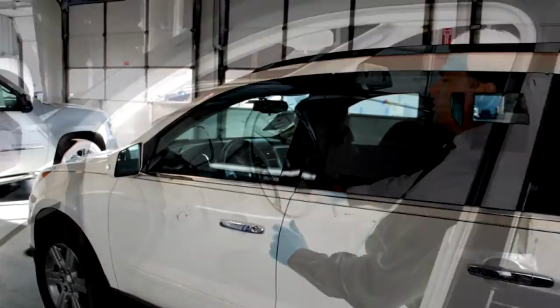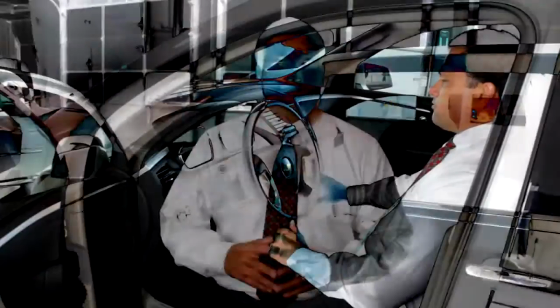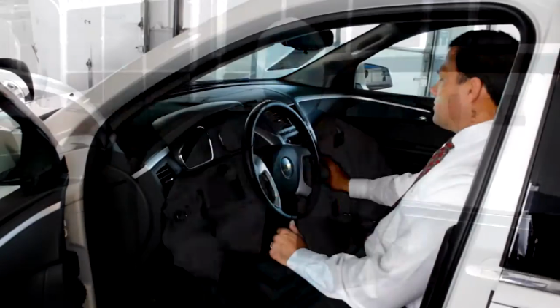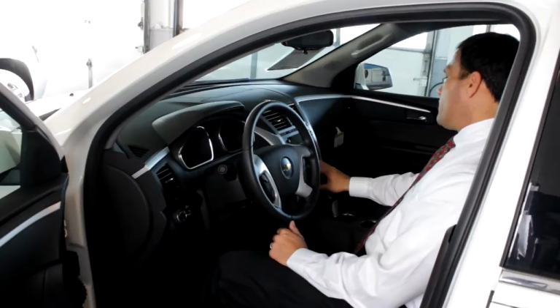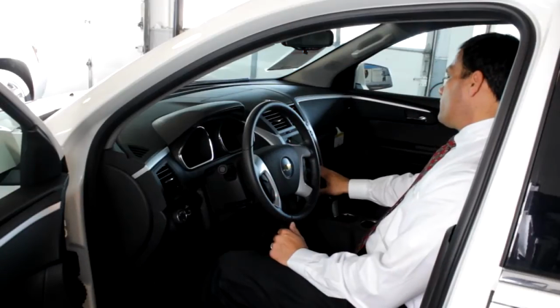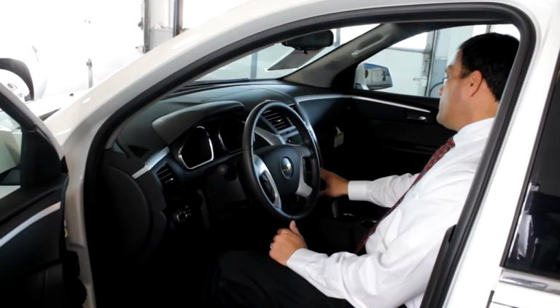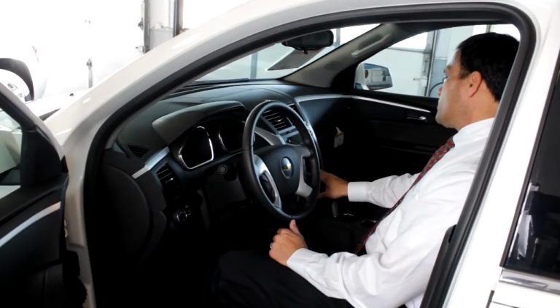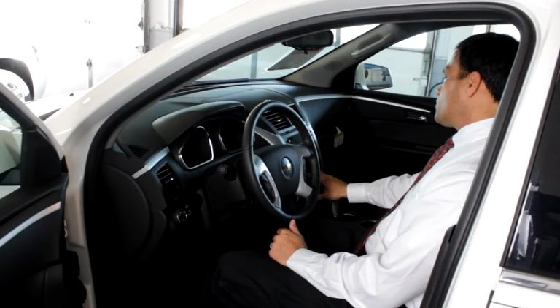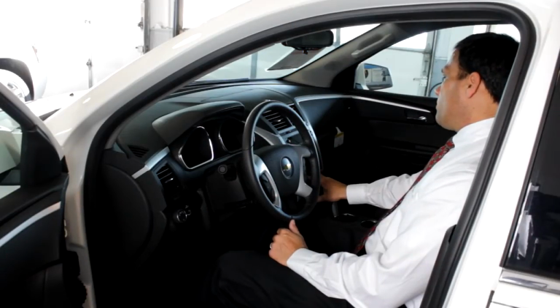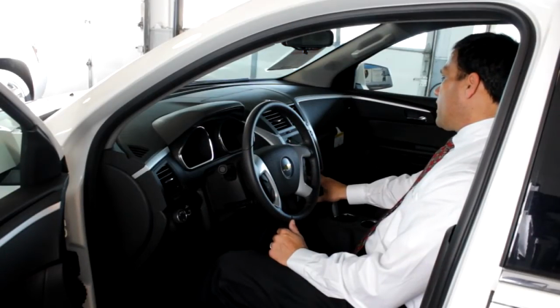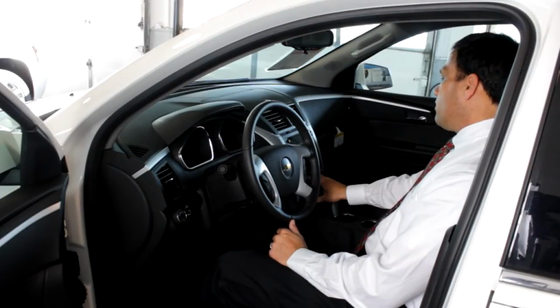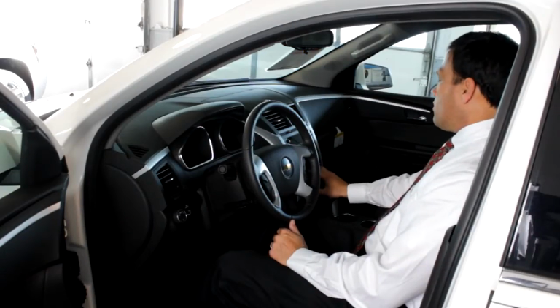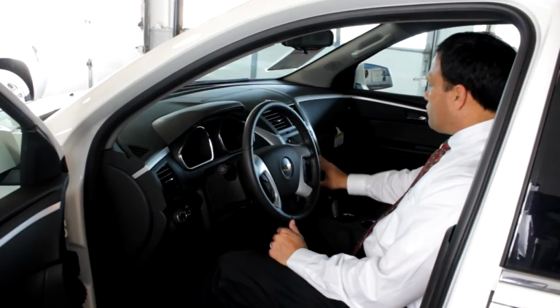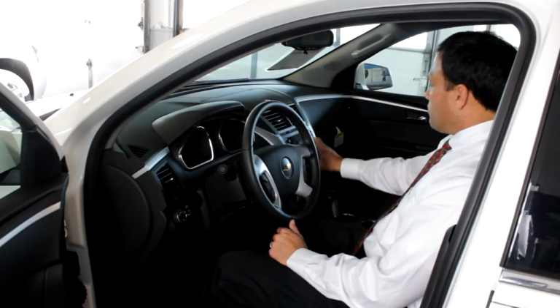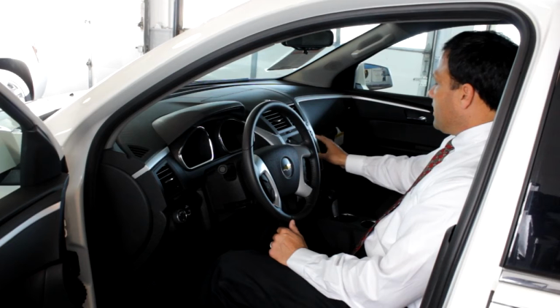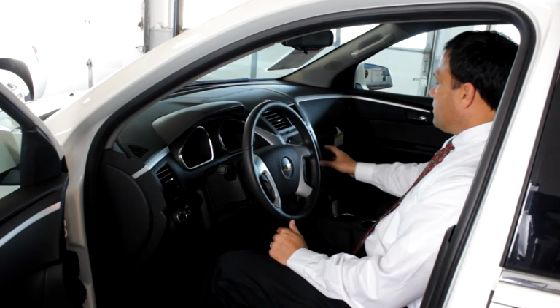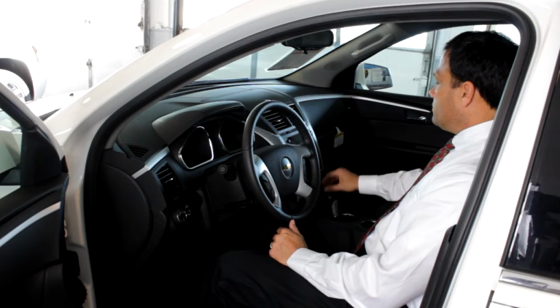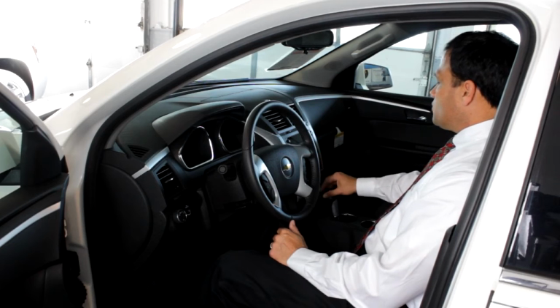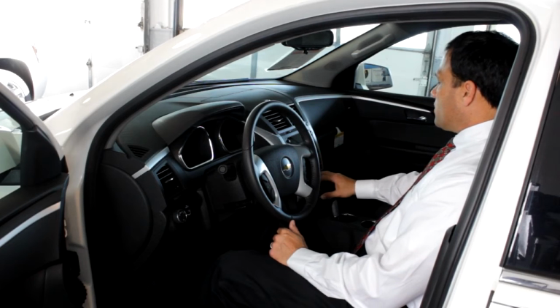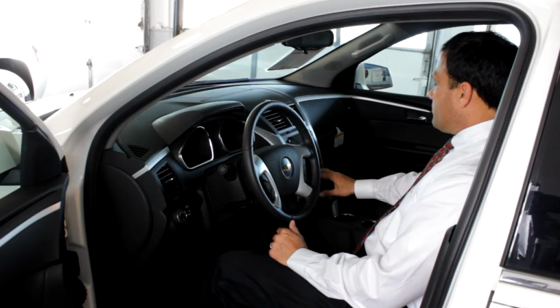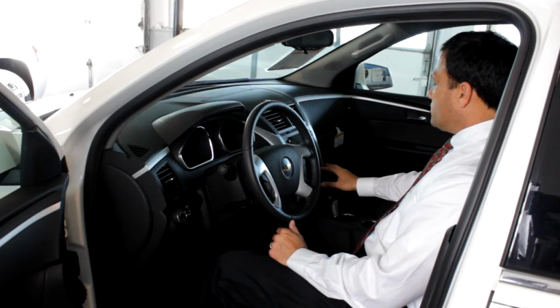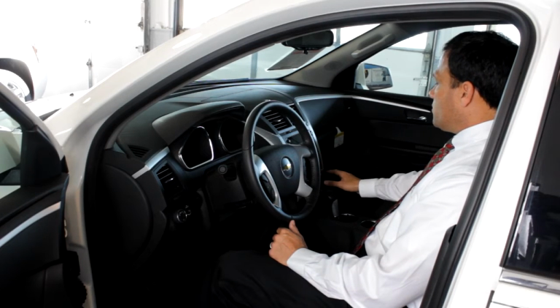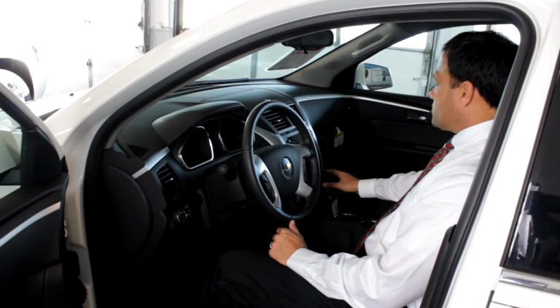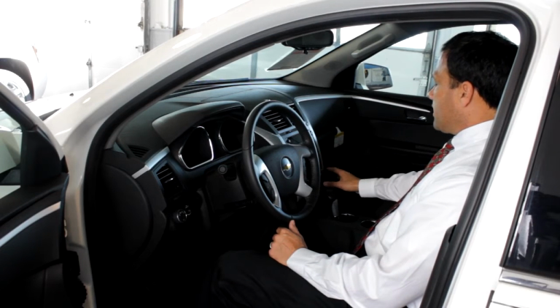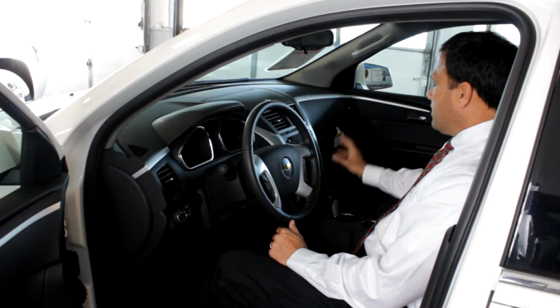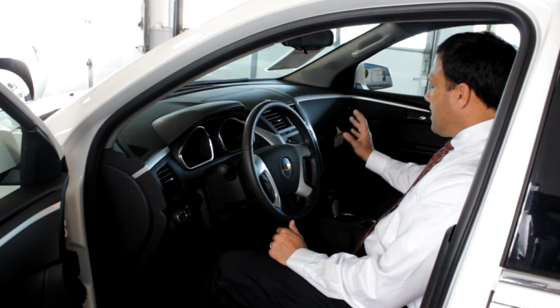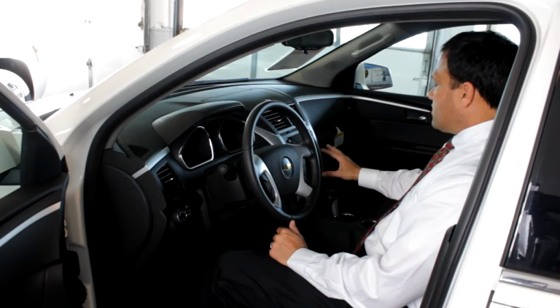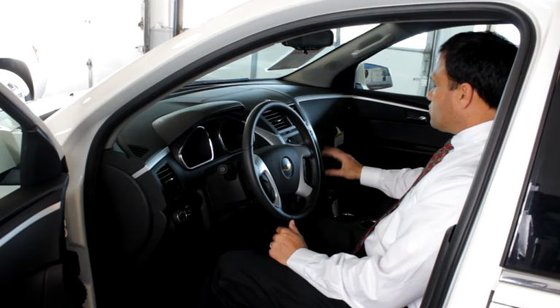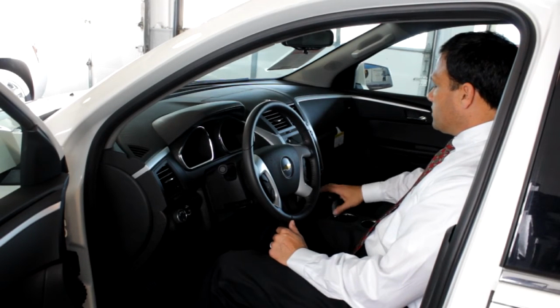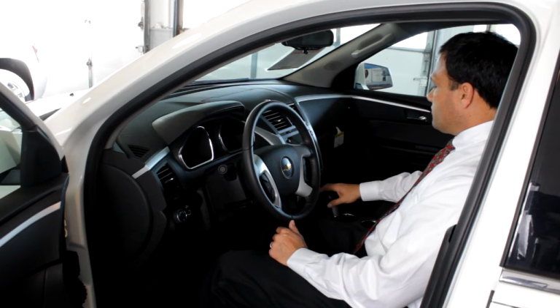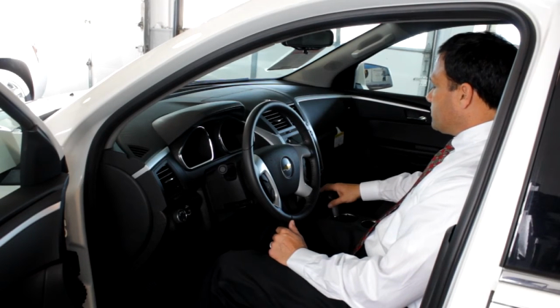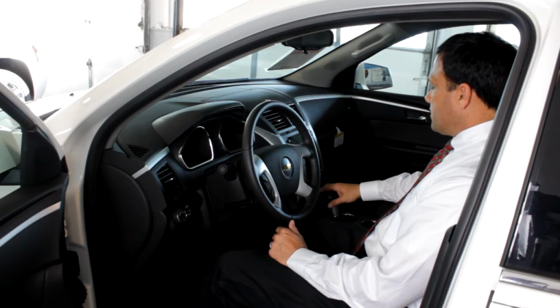From the driver information control panel, through the radio, to the climate control stack, everything's right at your fingertips.